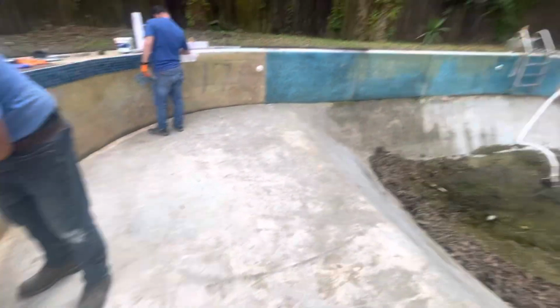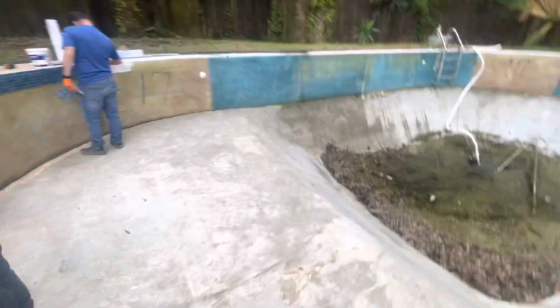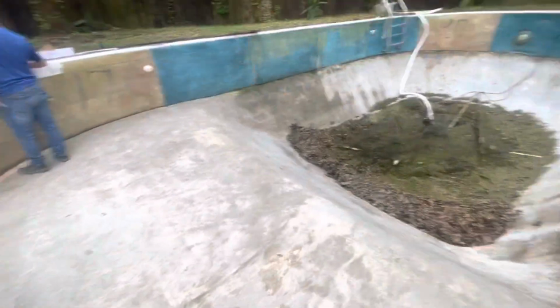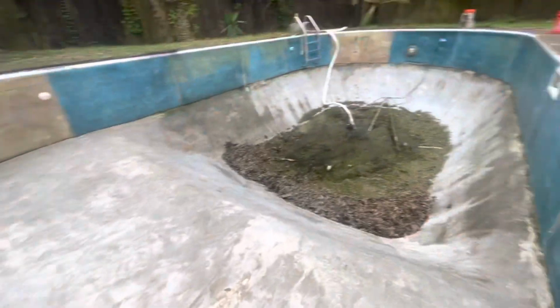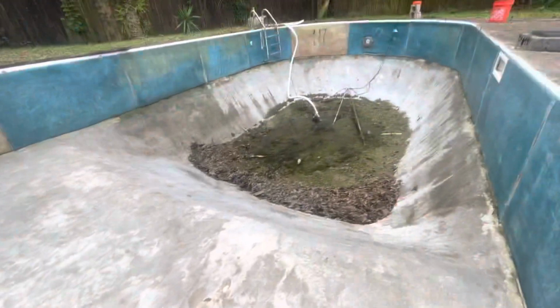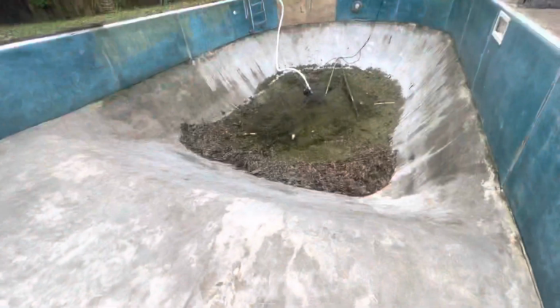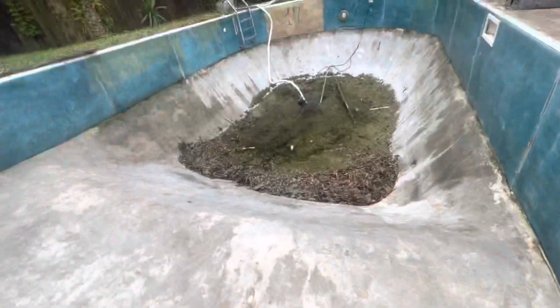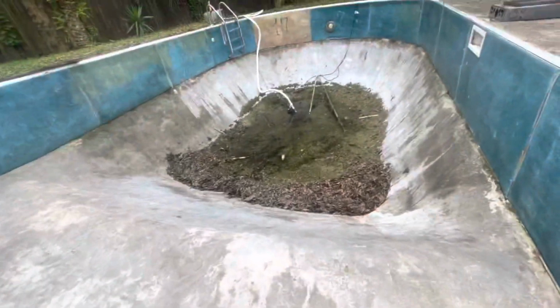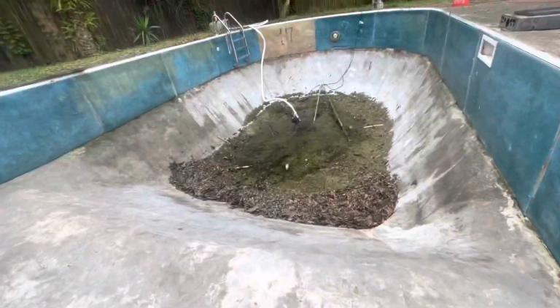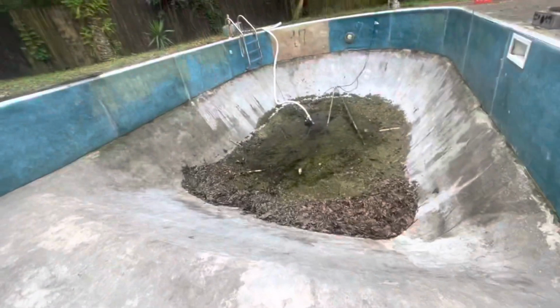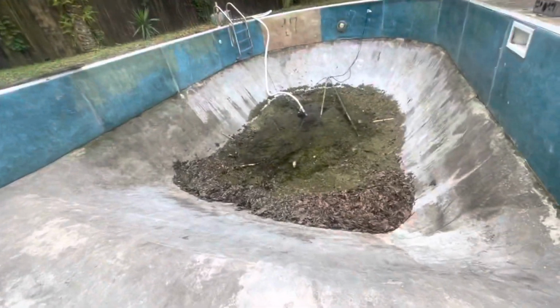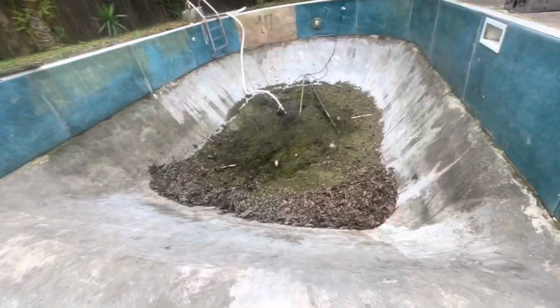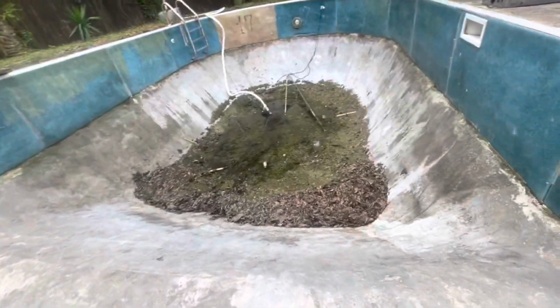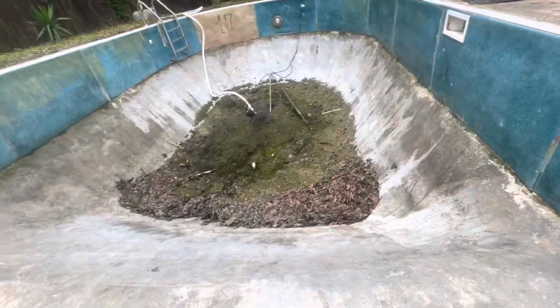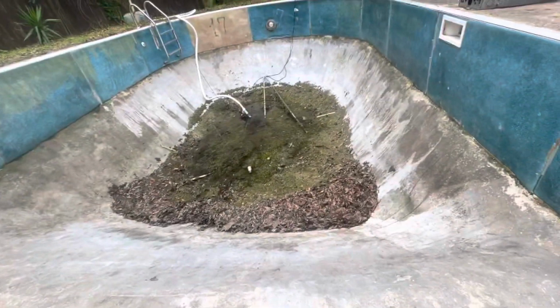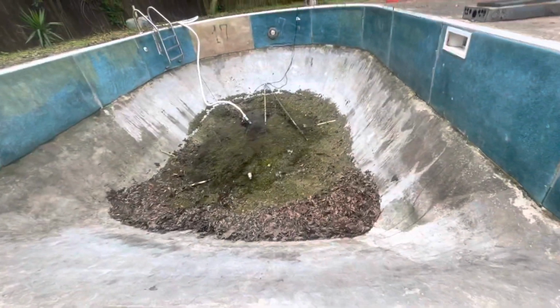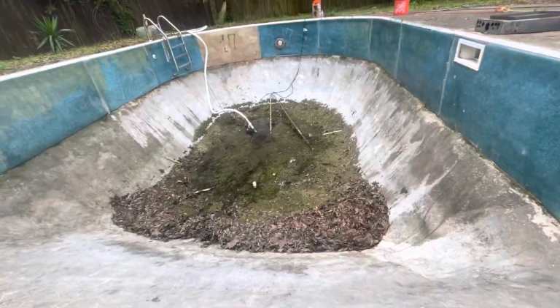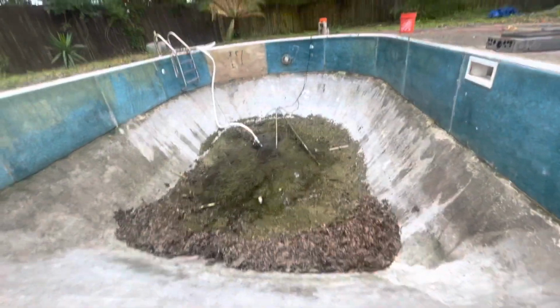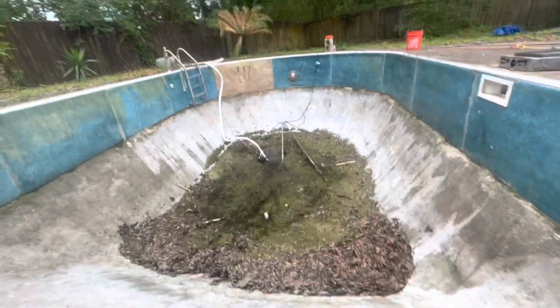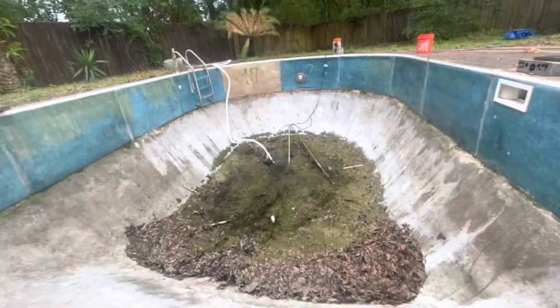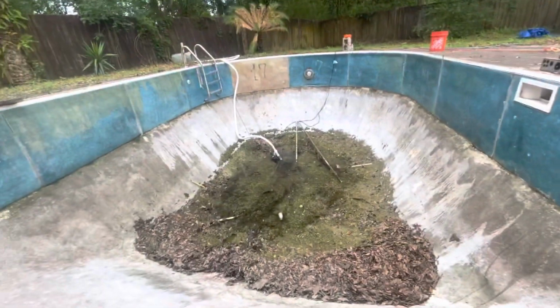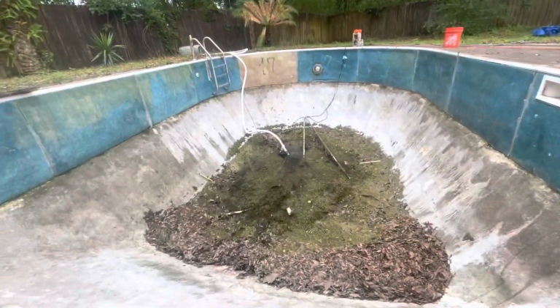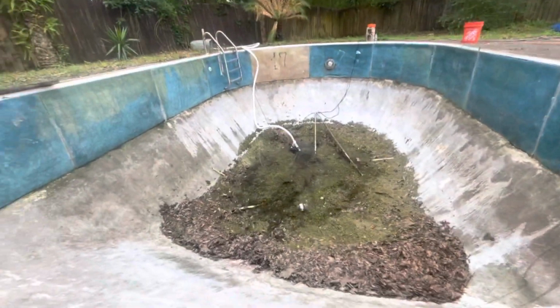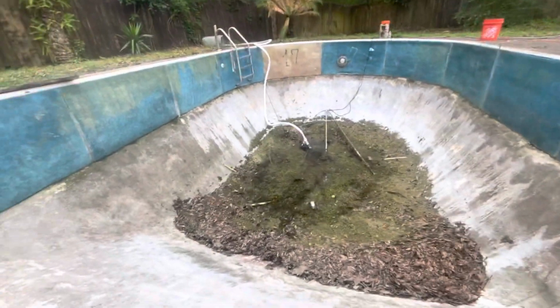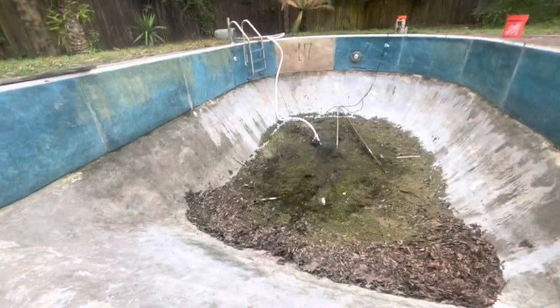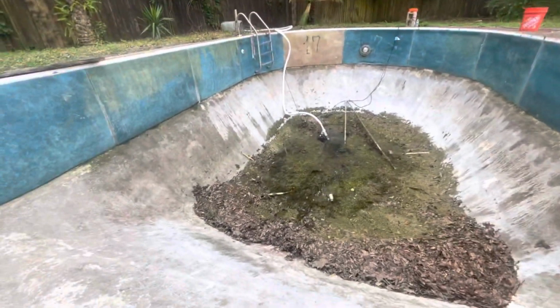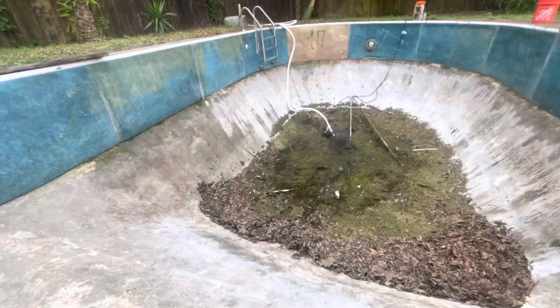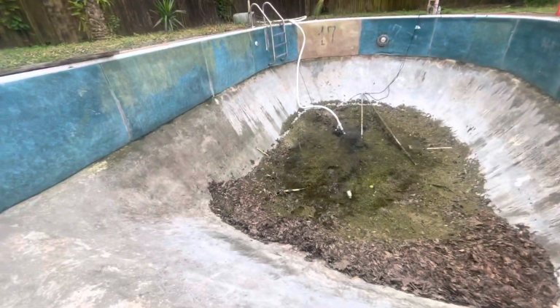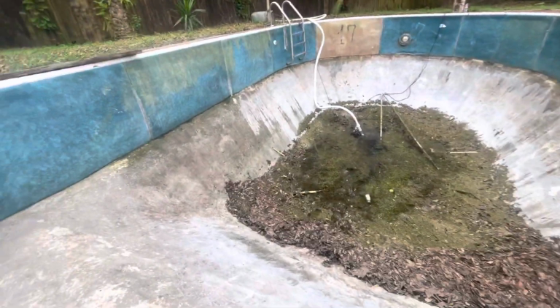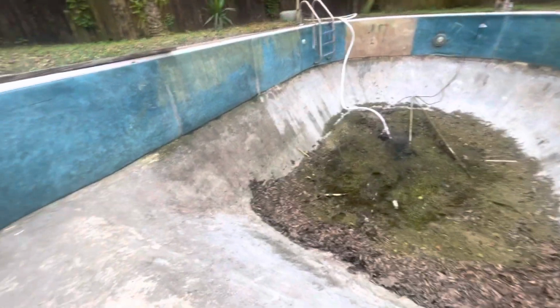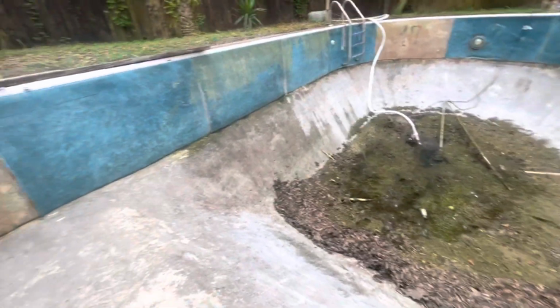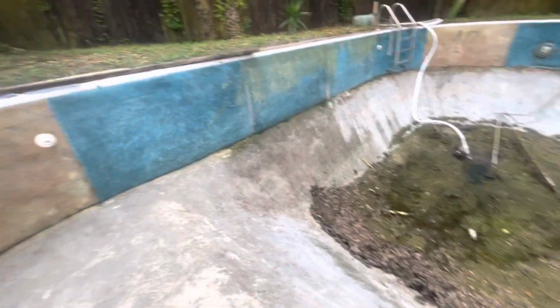We'll be dealing with this portion here tomorrow as we muck the pool.